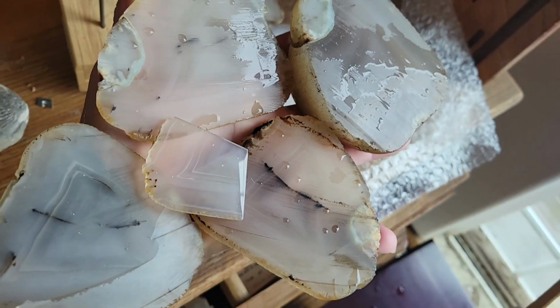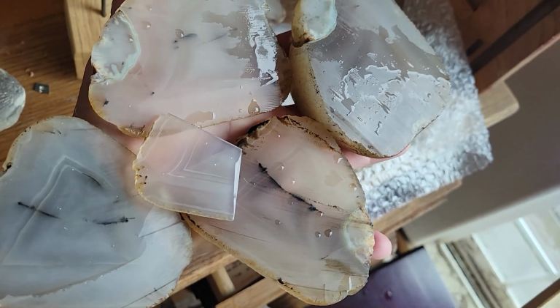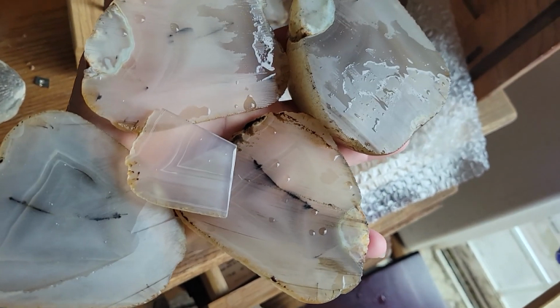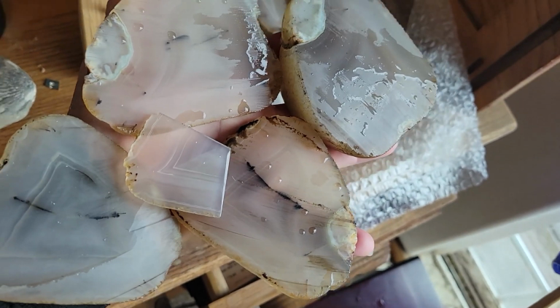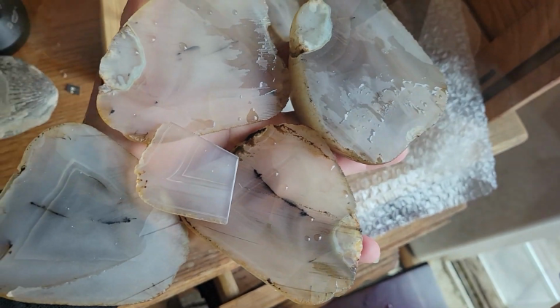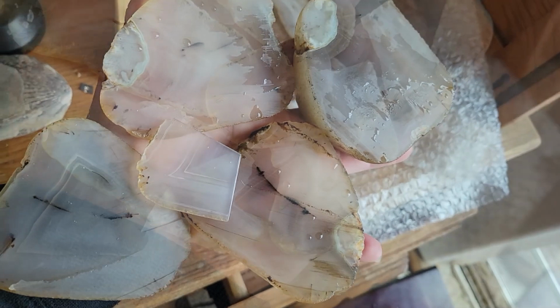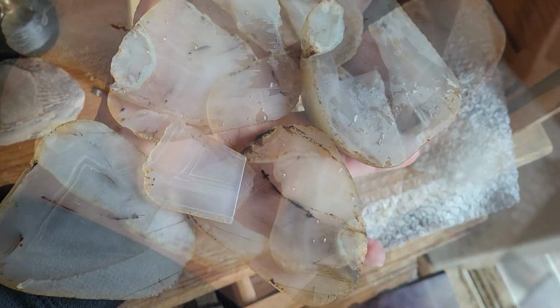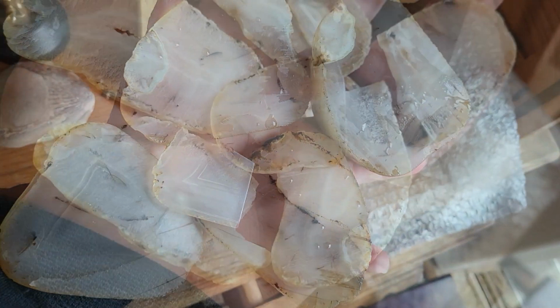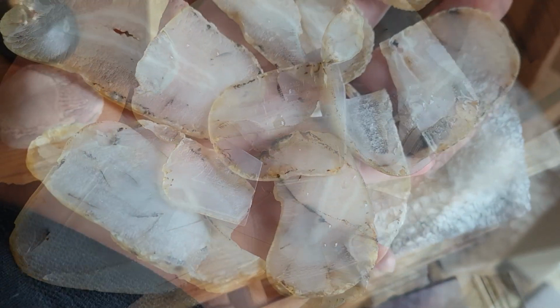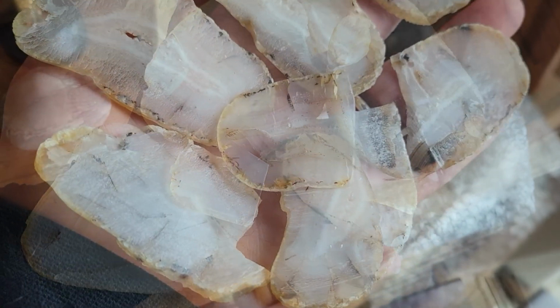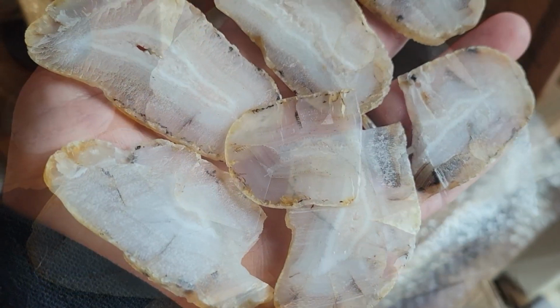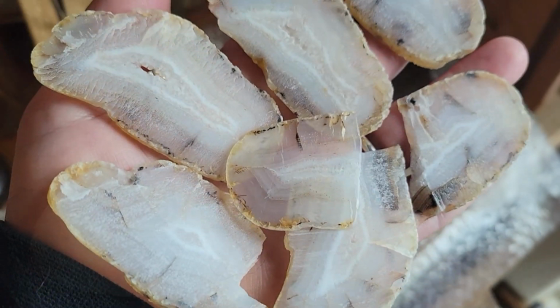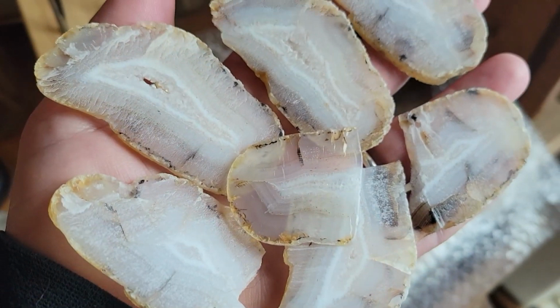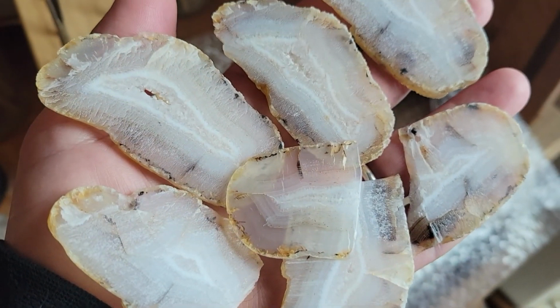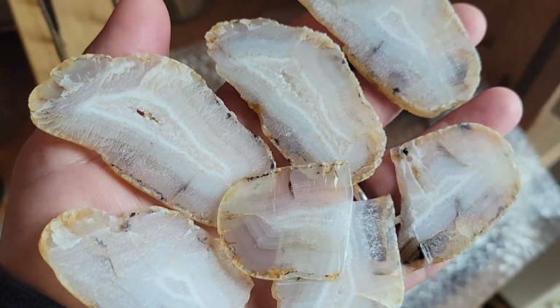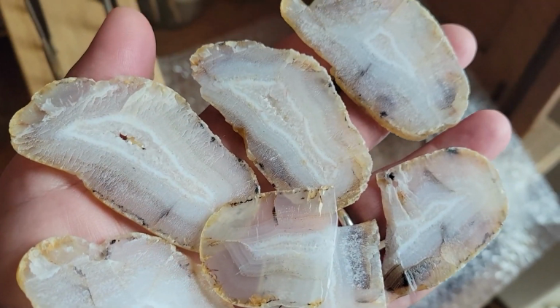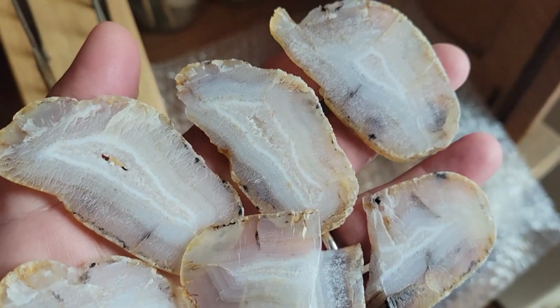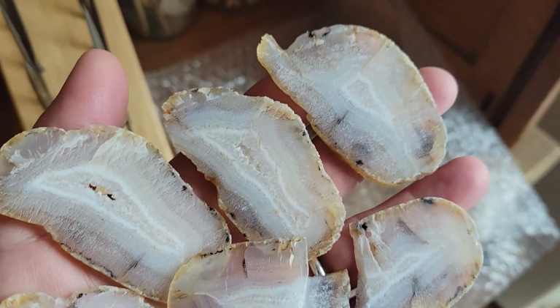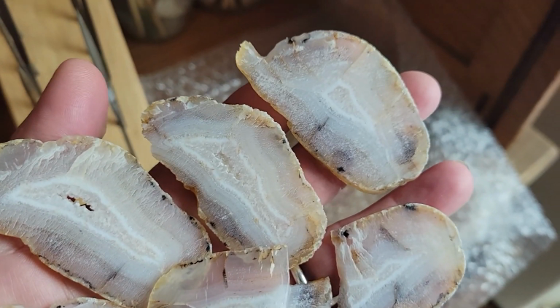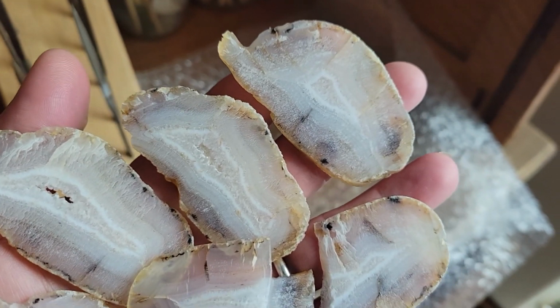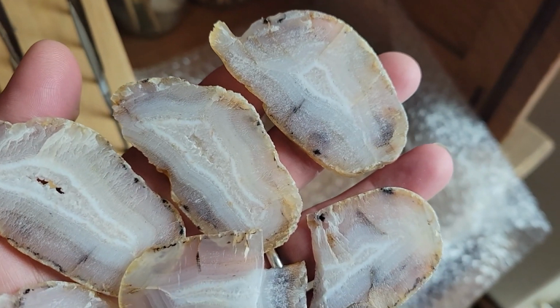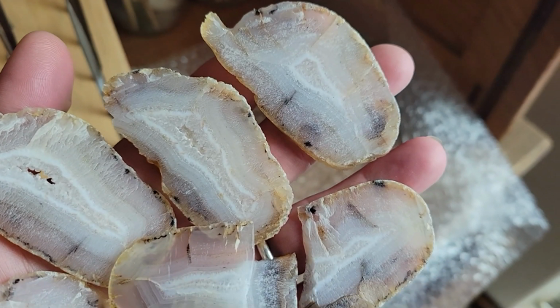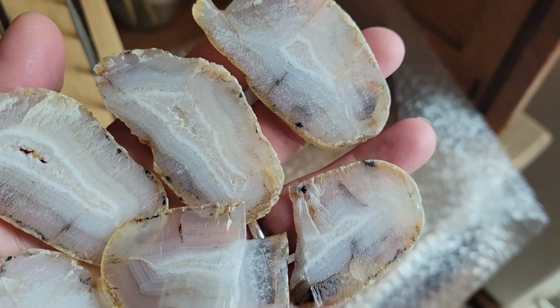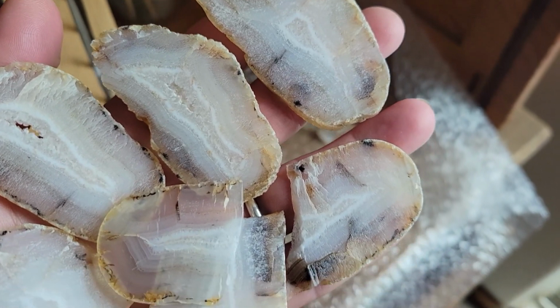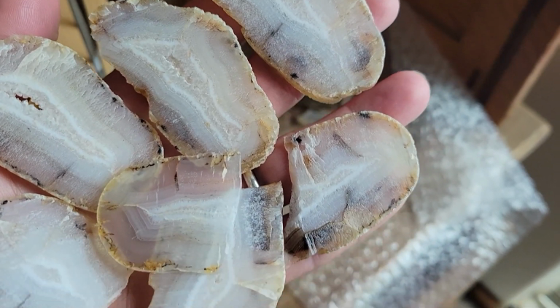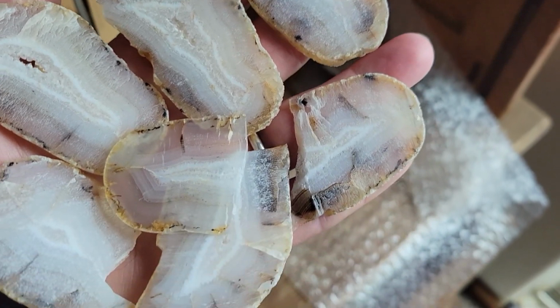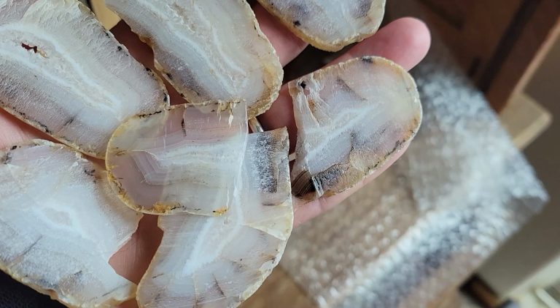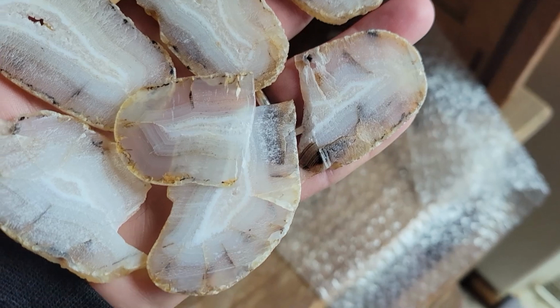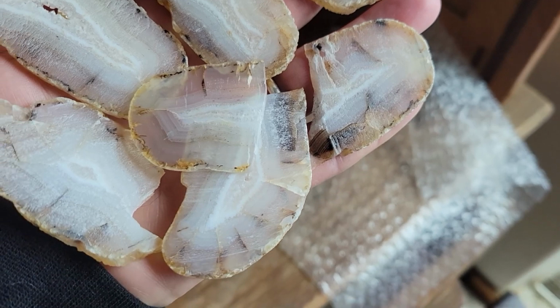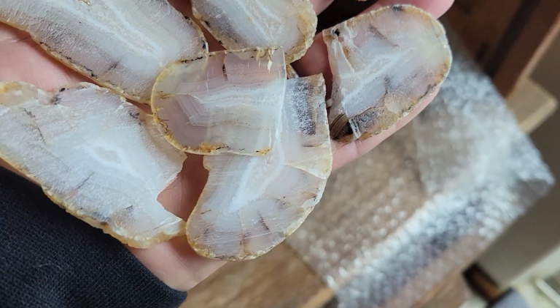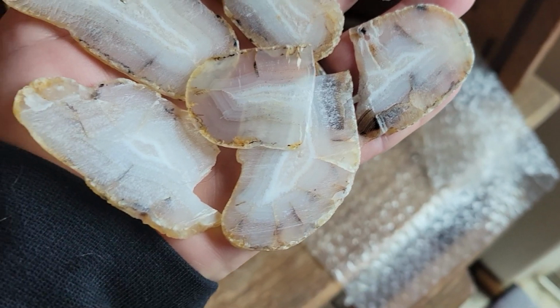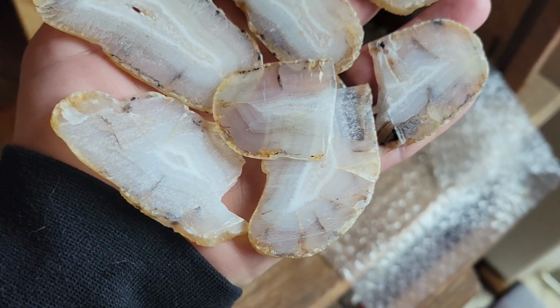It was so exciting to cut these iris candidates. It's still hard to tell, though, if they bear the rainbows. Need to send them back to Theo.